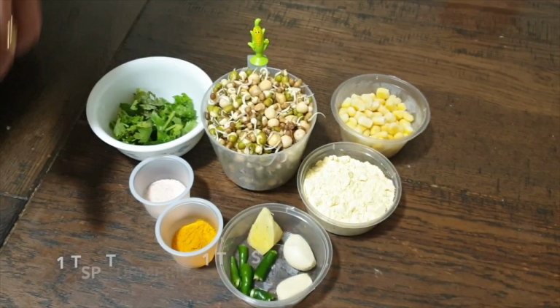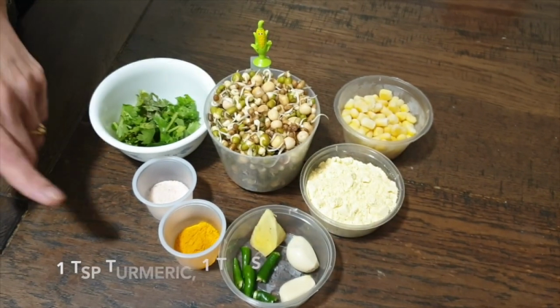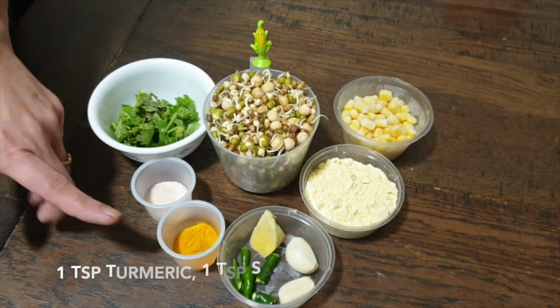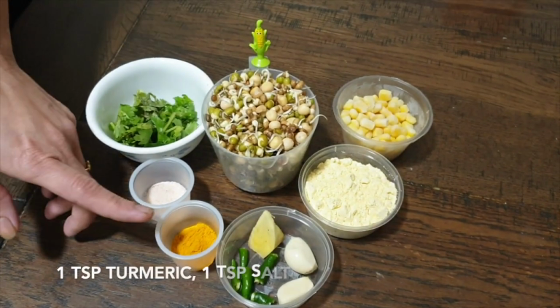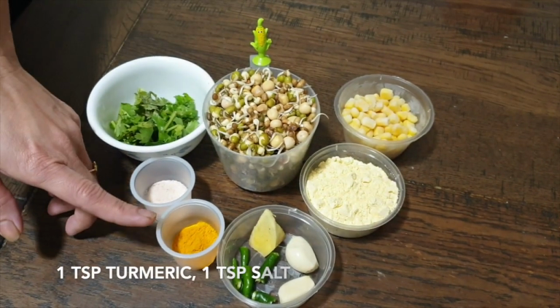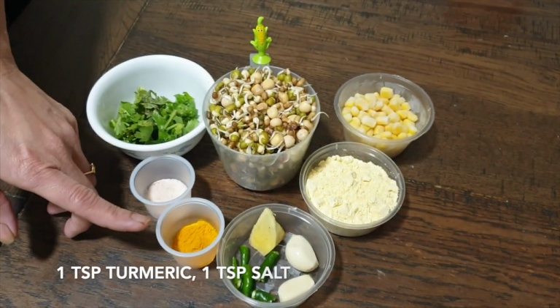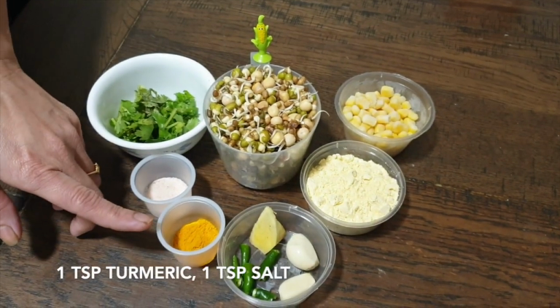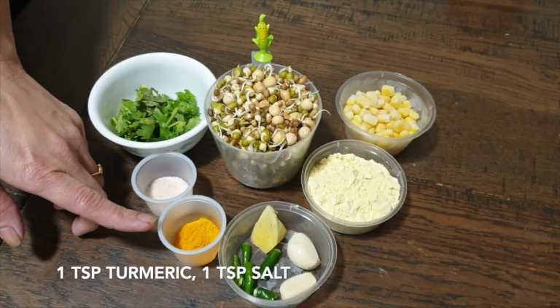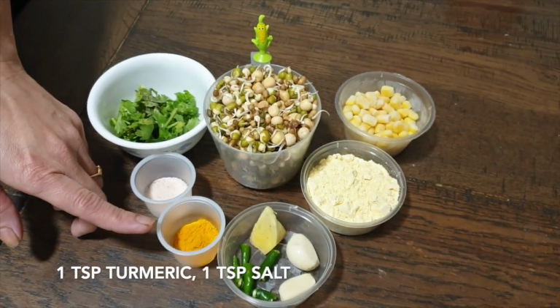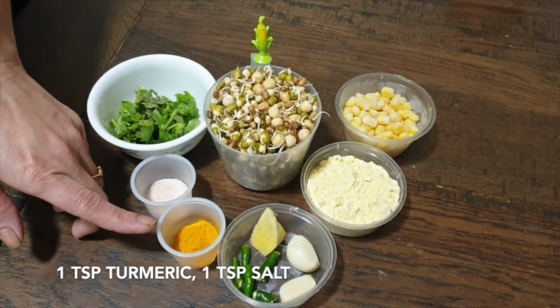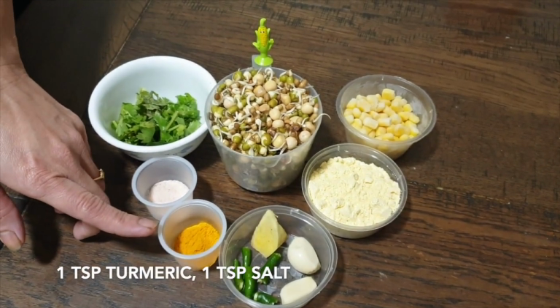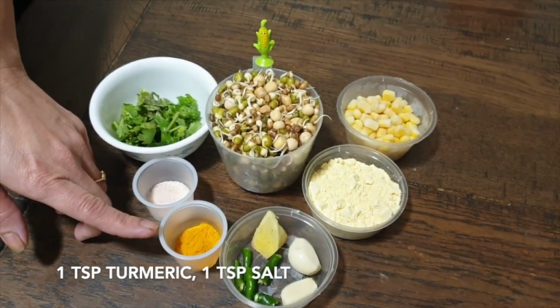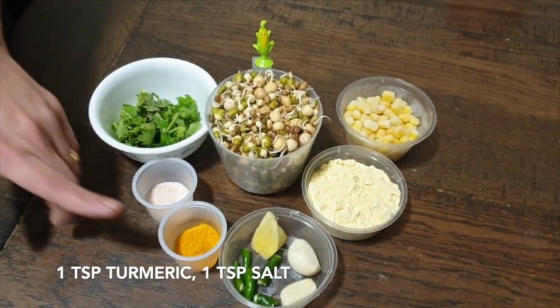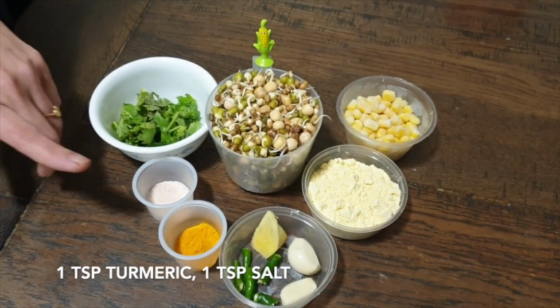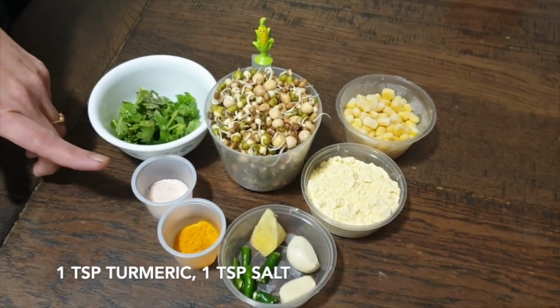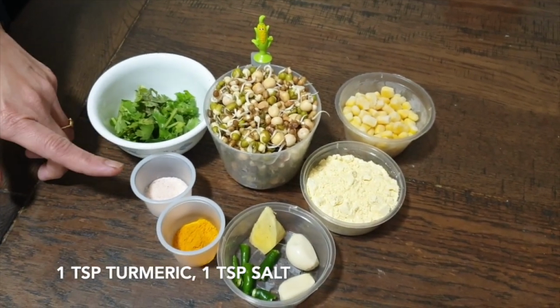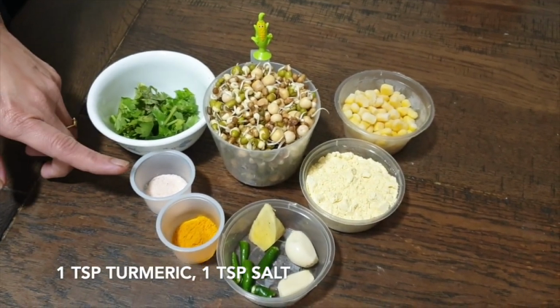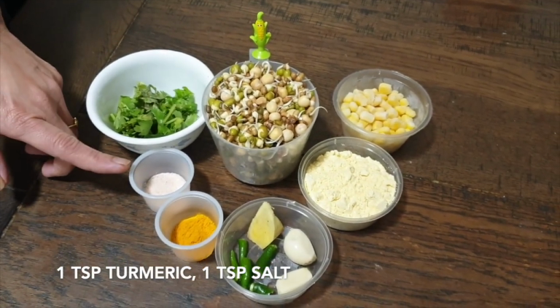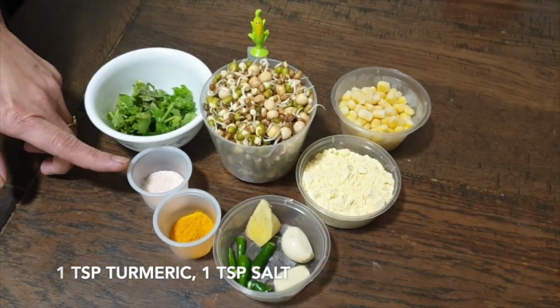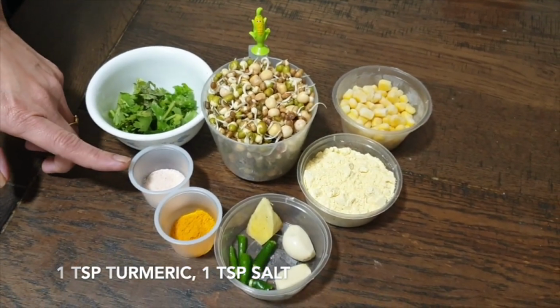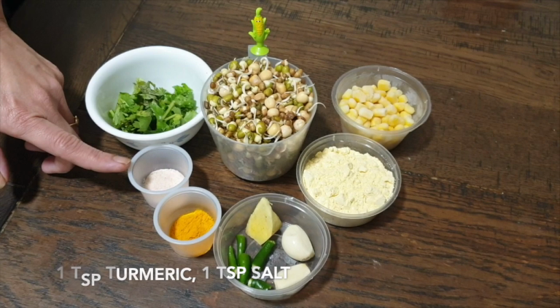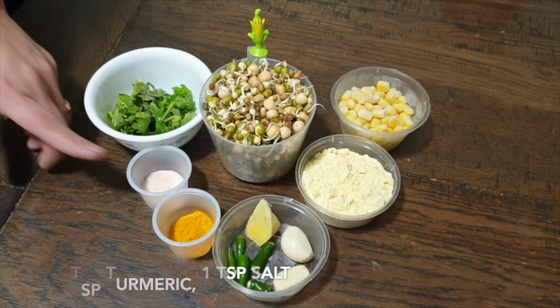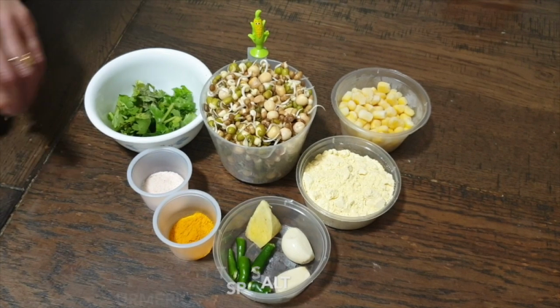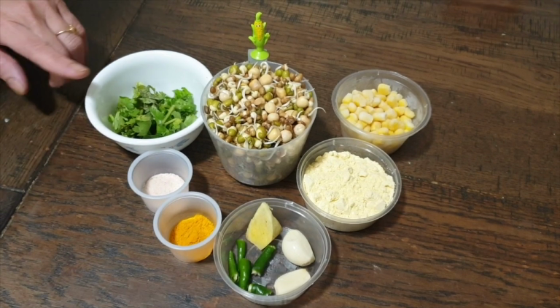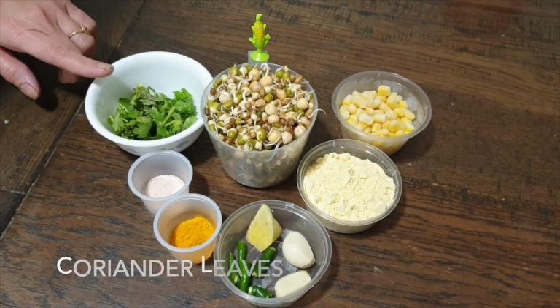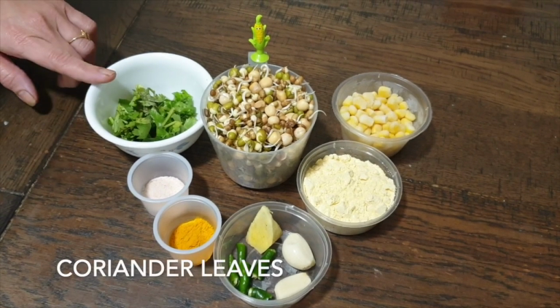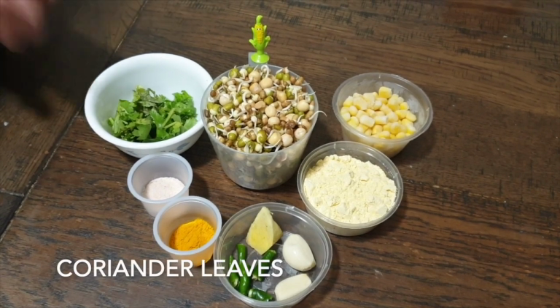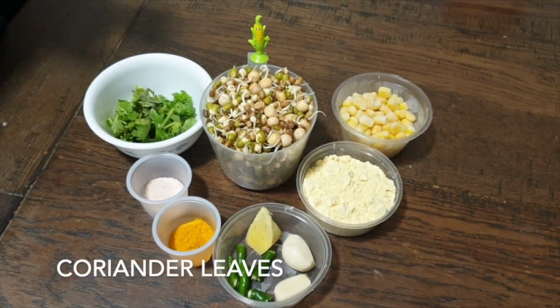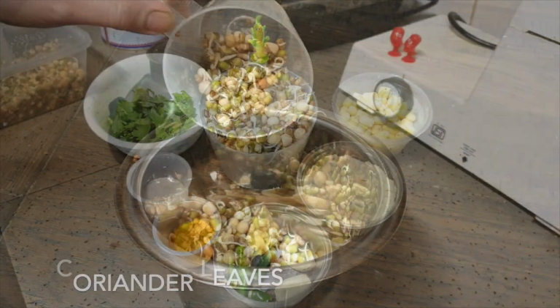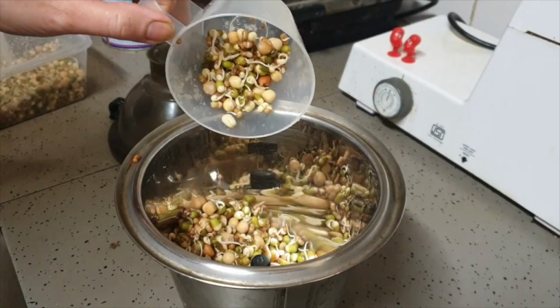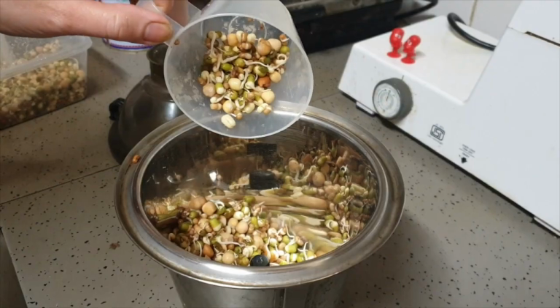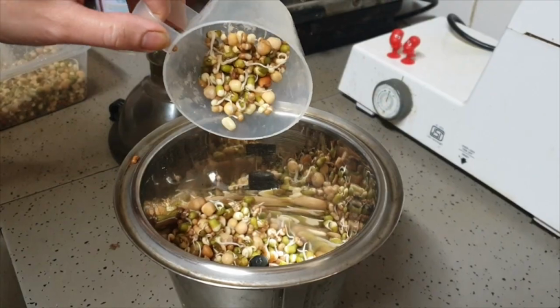Alongside that we're taking a teaspoon of turmeric, a teaspoon of Himalayan pink salt, and a bunch of chopped coriander leaves.